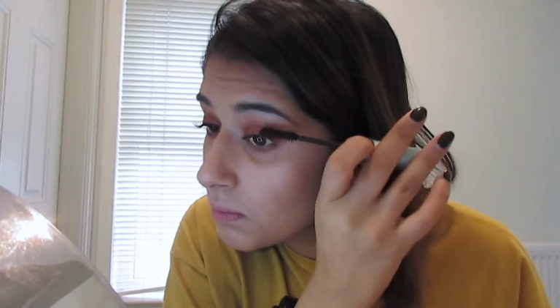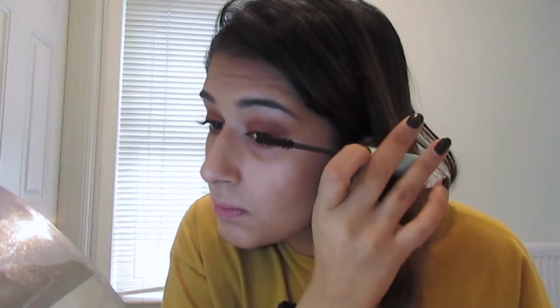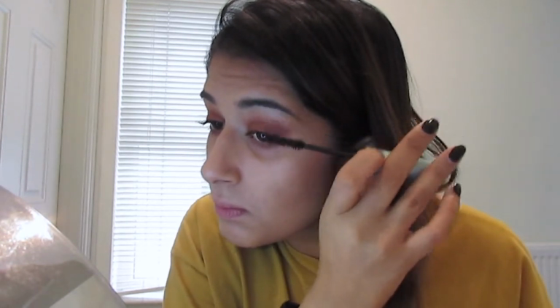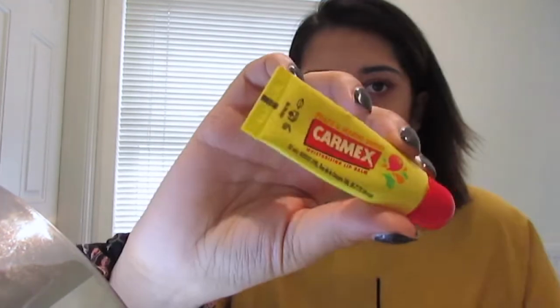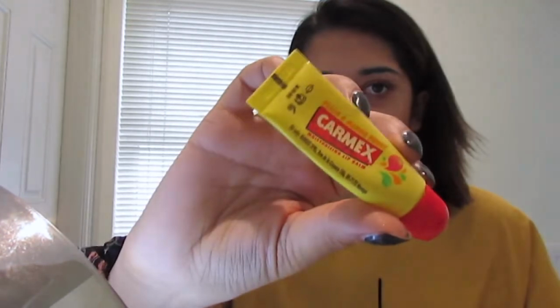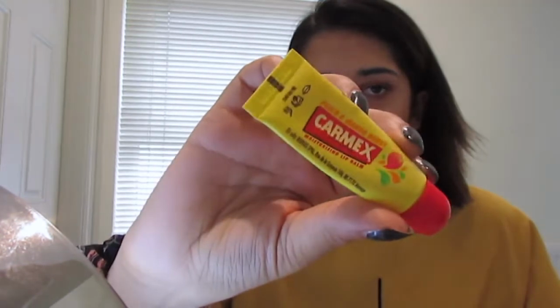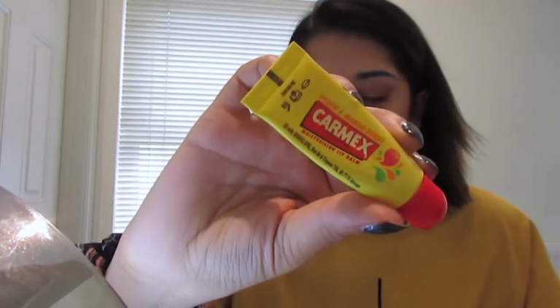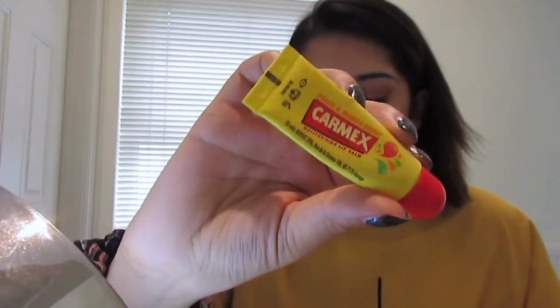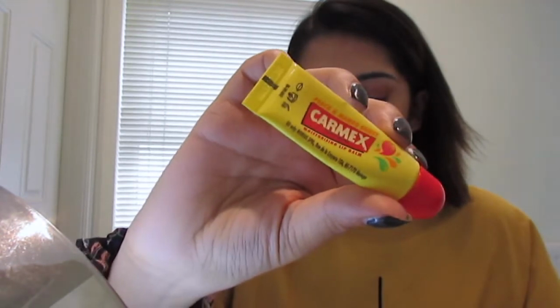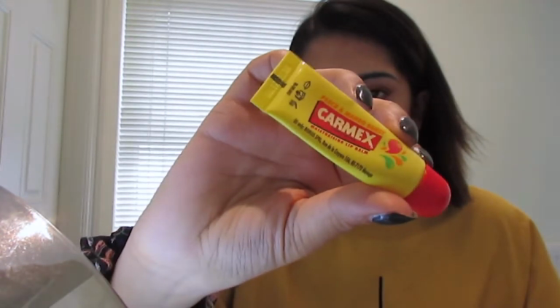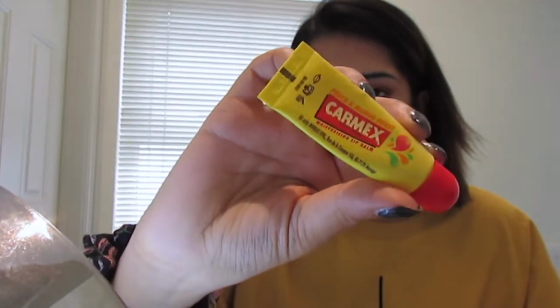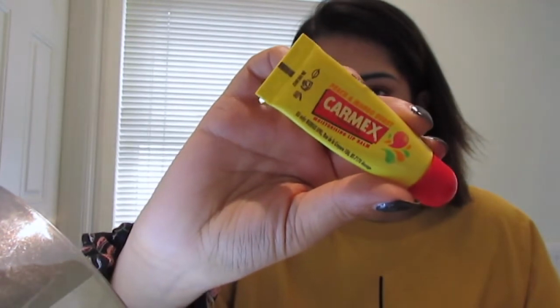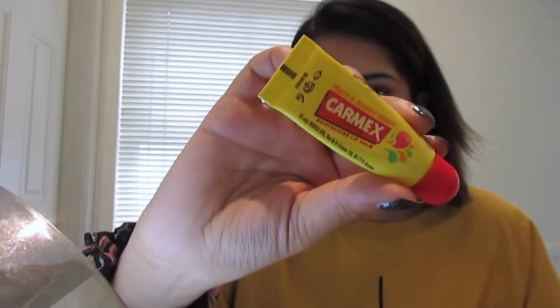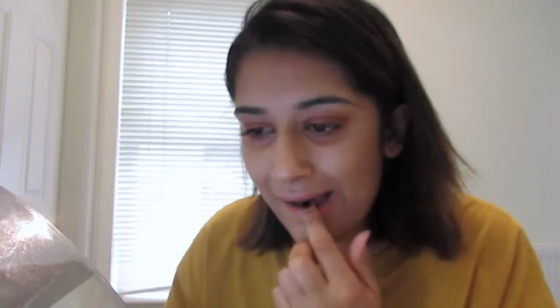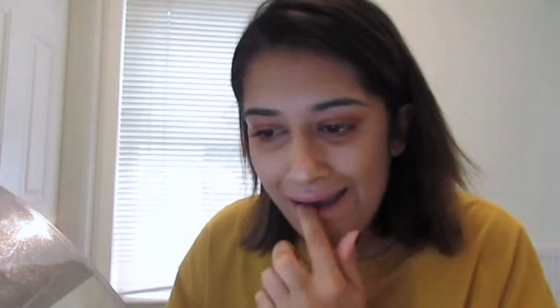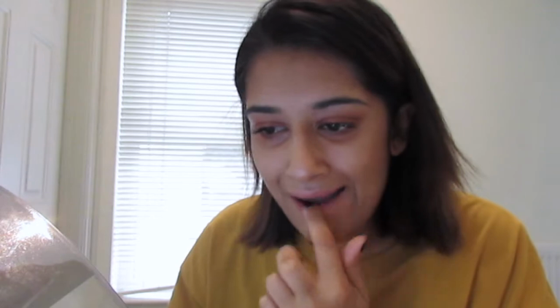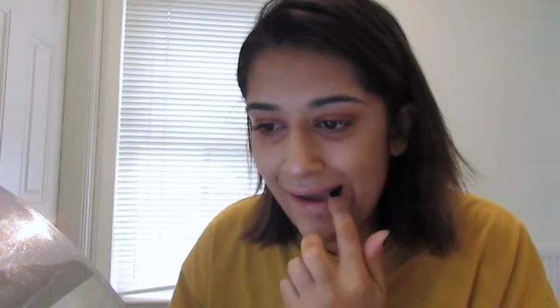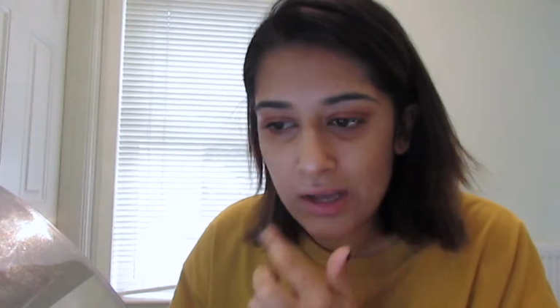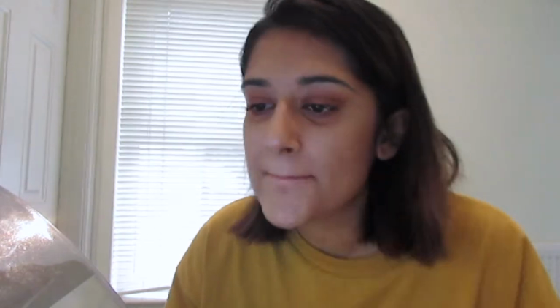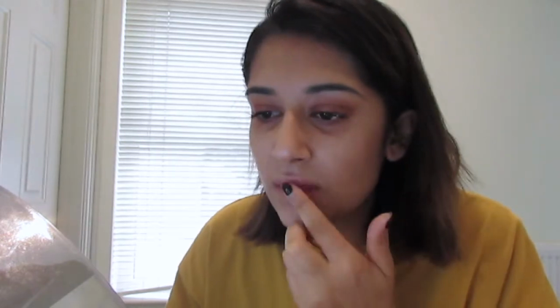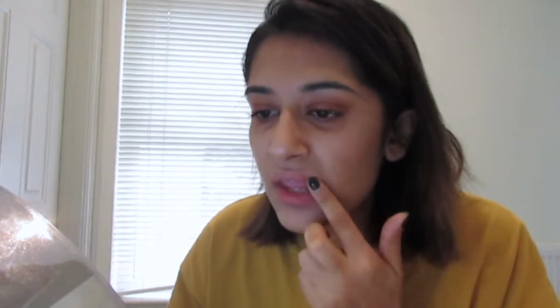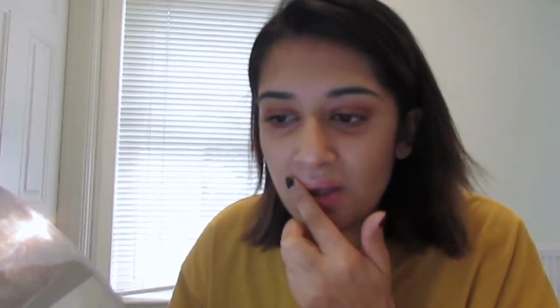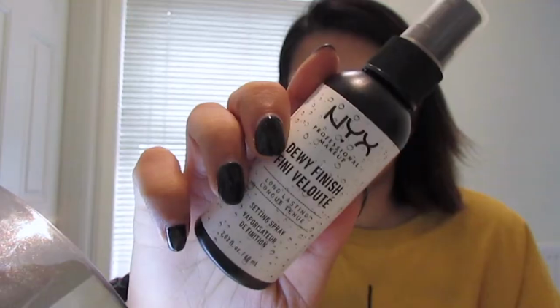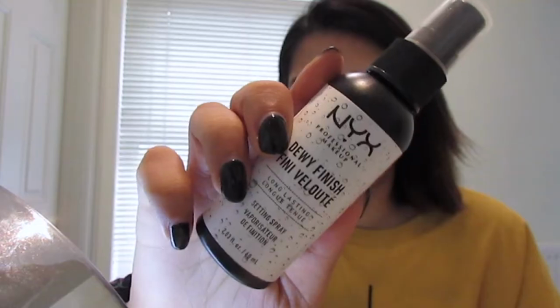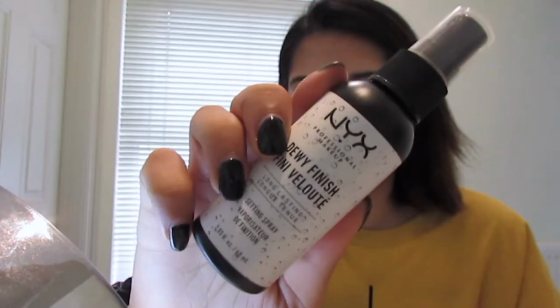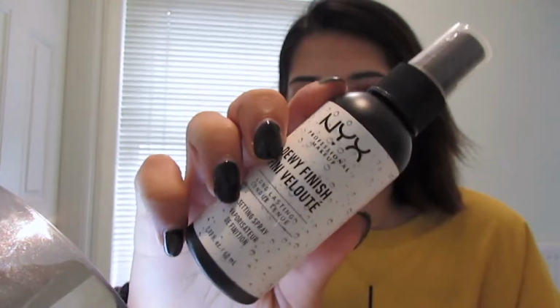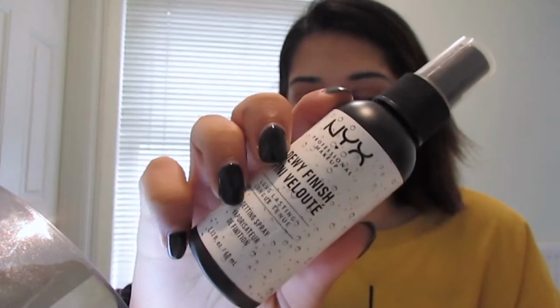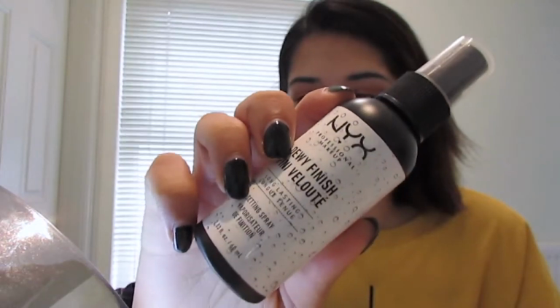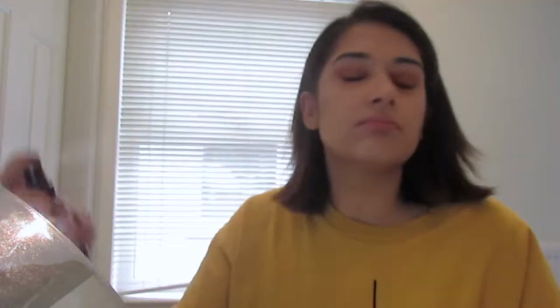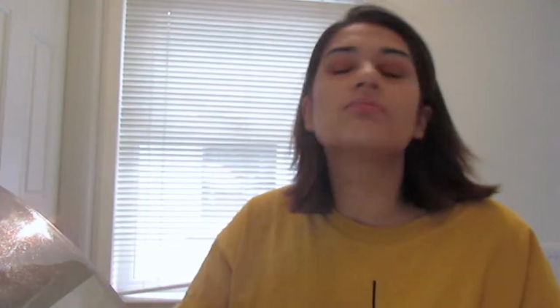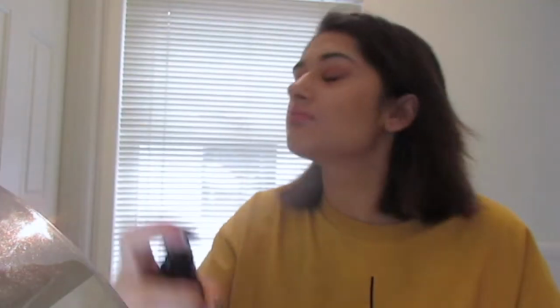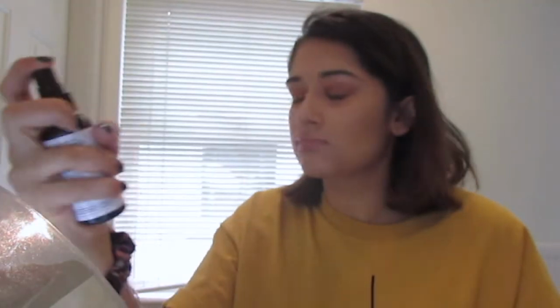For lips I kept it simple, just using some lip balm before setting my face with the NYX Dewy Finish Setting Spray.